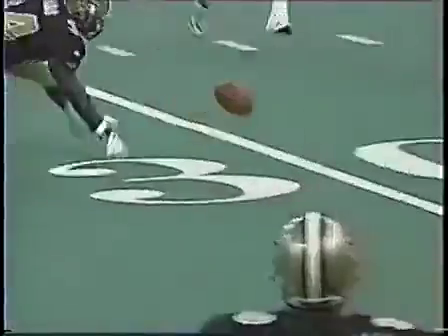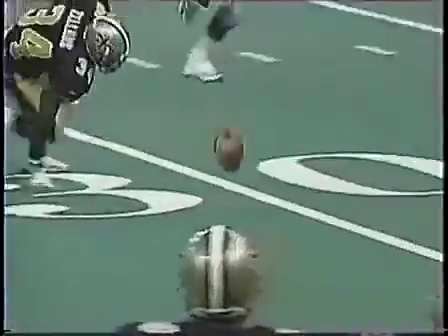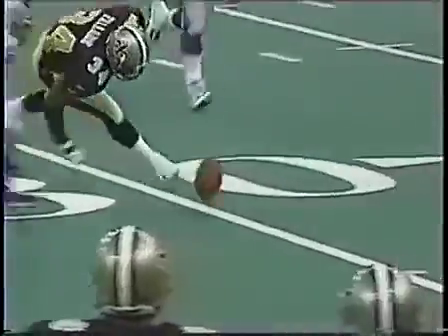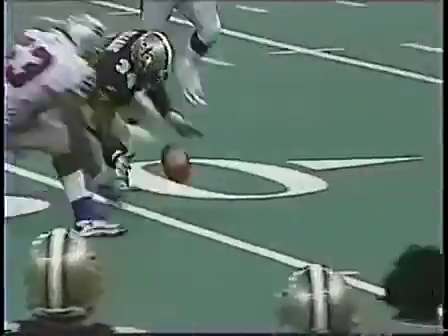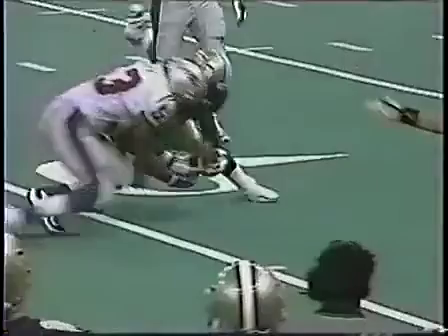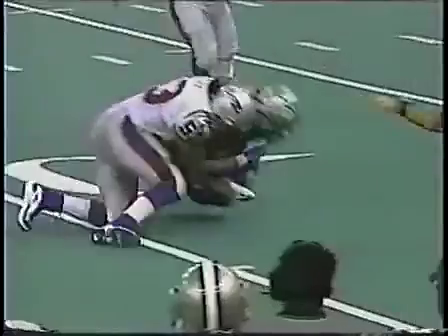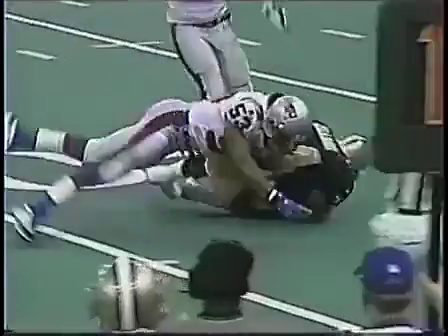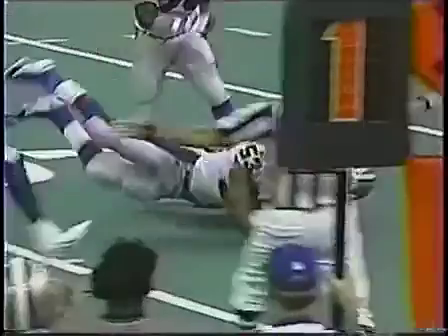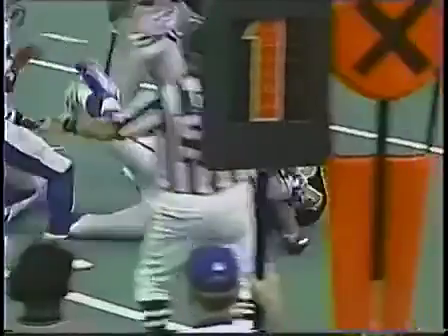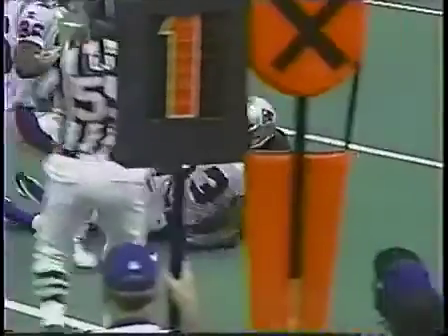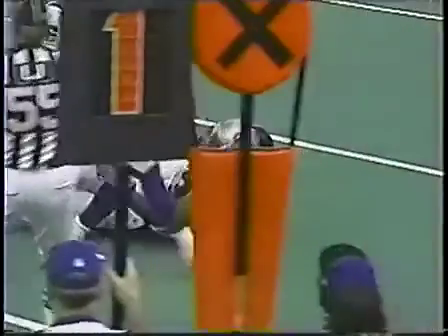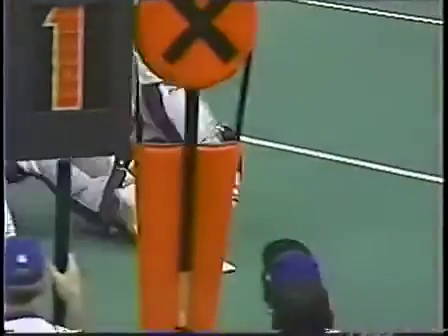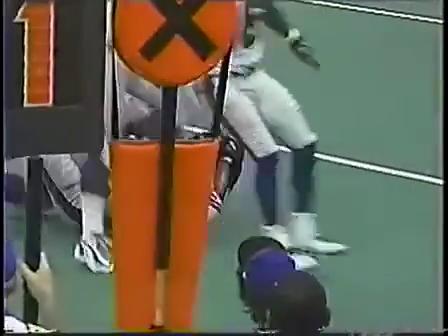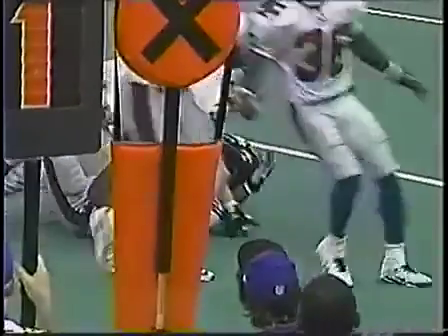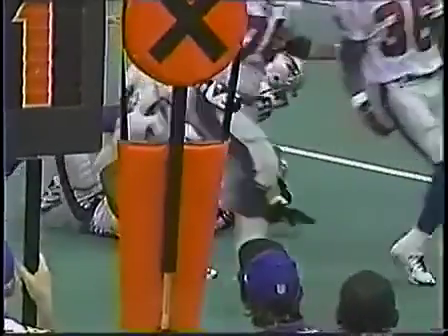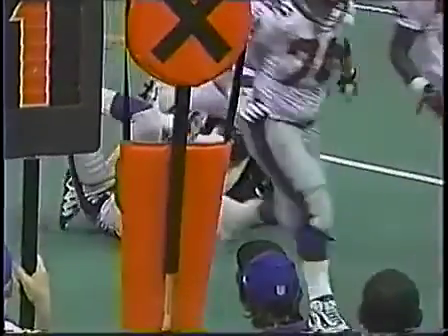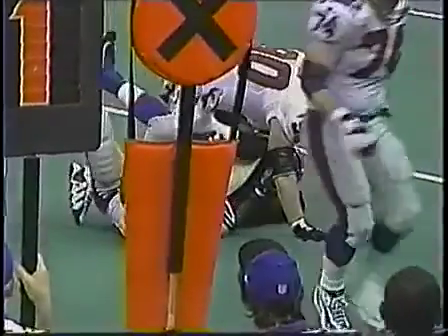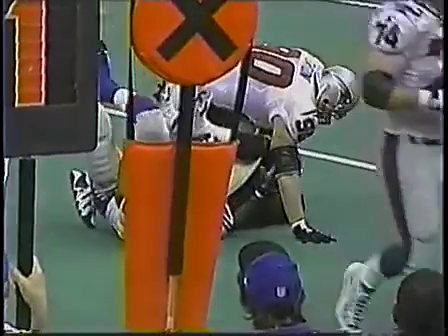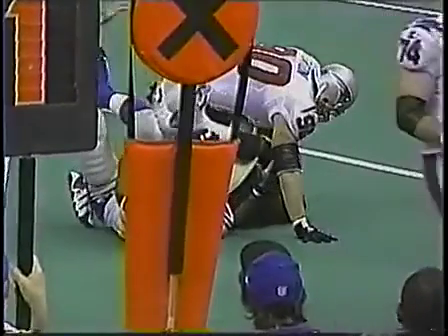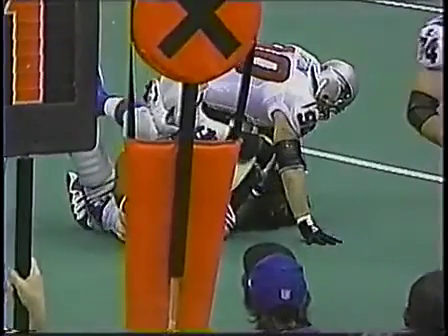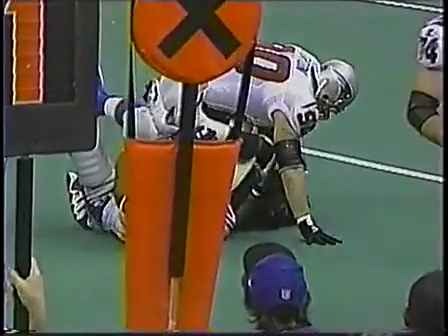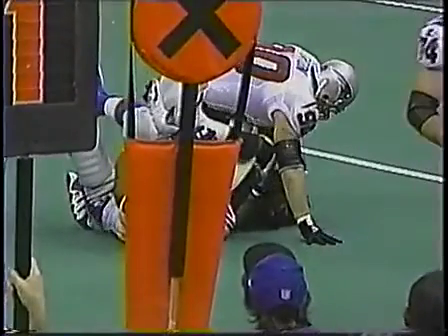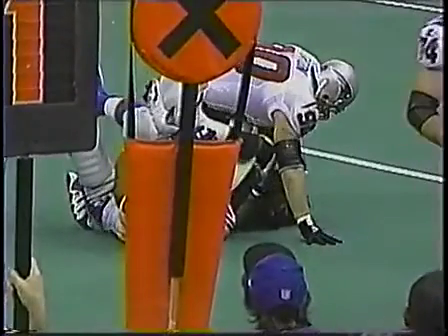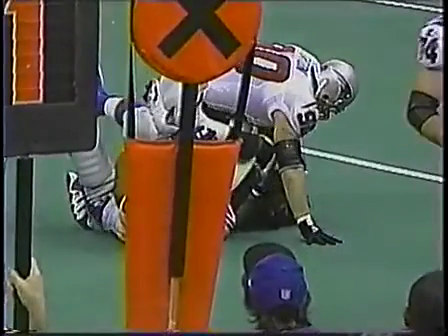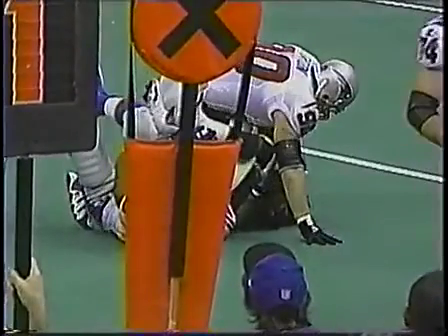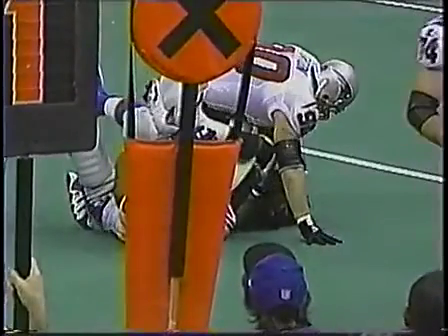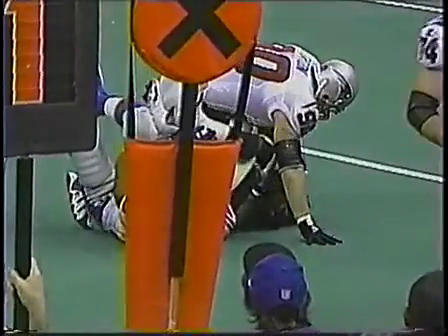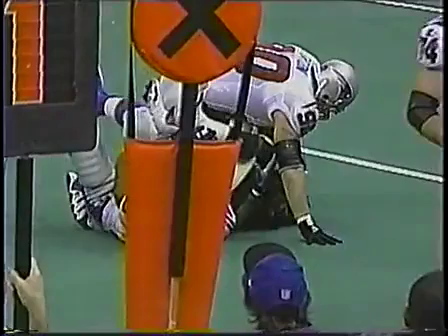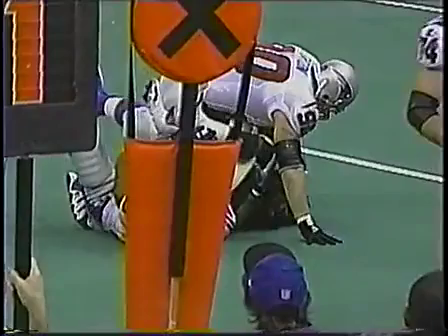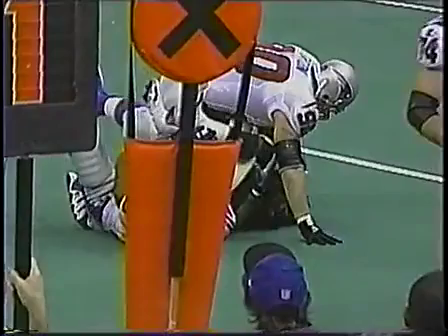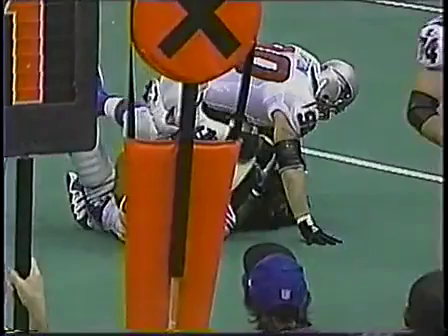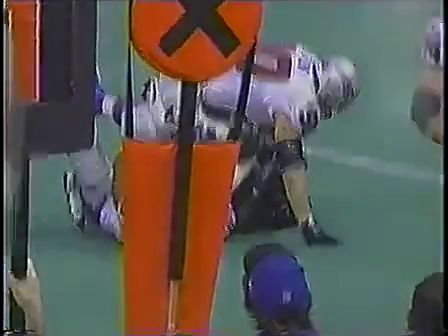He pushed the ball forward. You do not have to forward. Now look at number 55 — Tom Barnes, the official, he says immediately: incomplete pass.